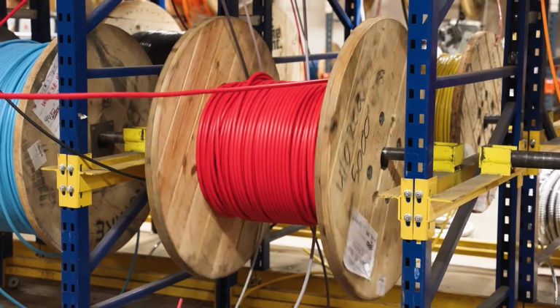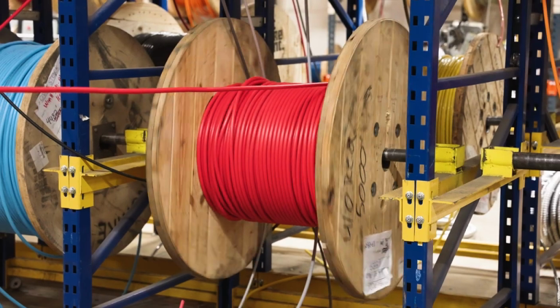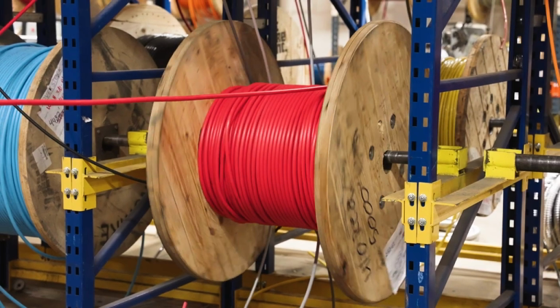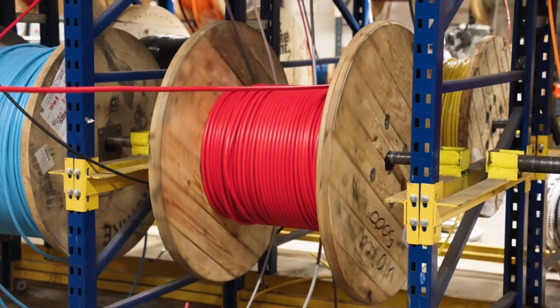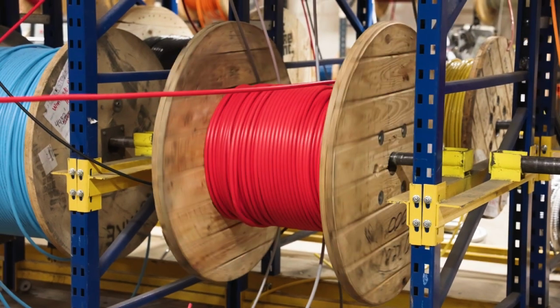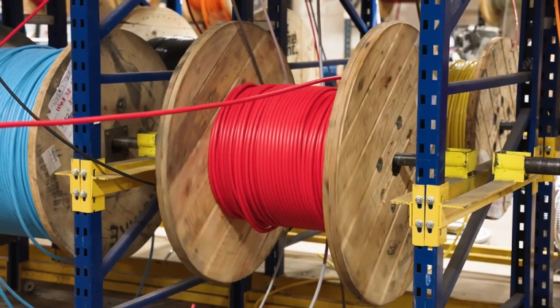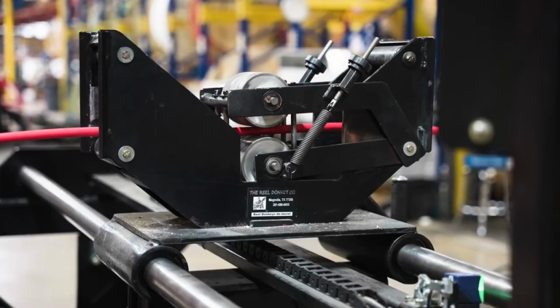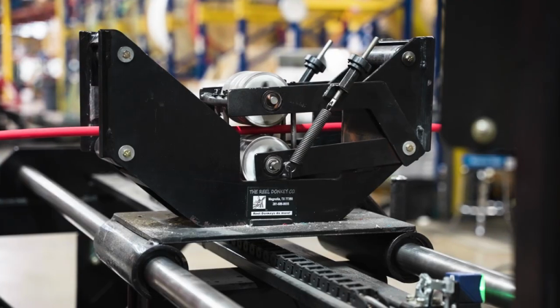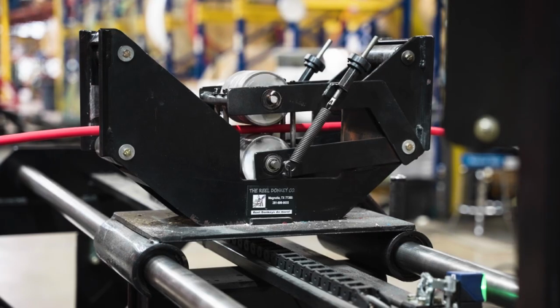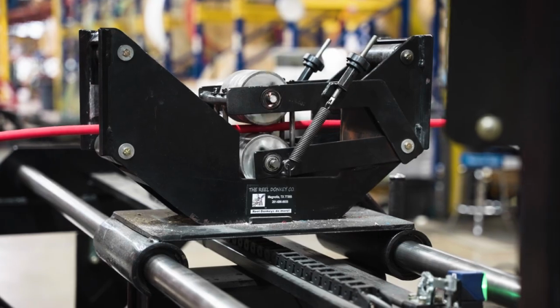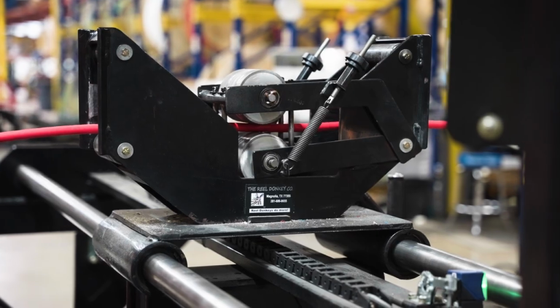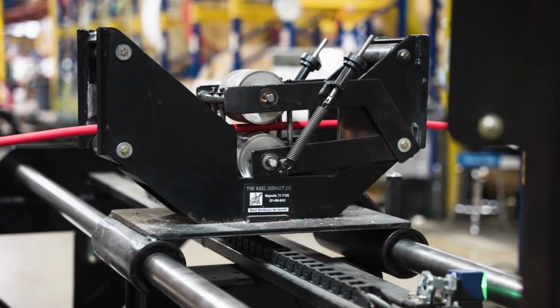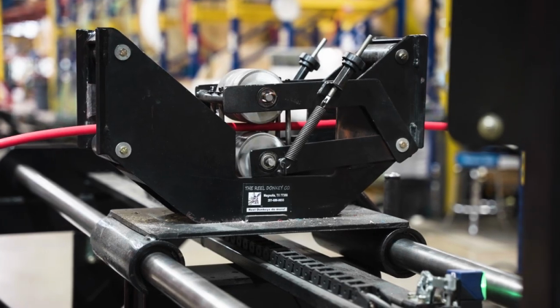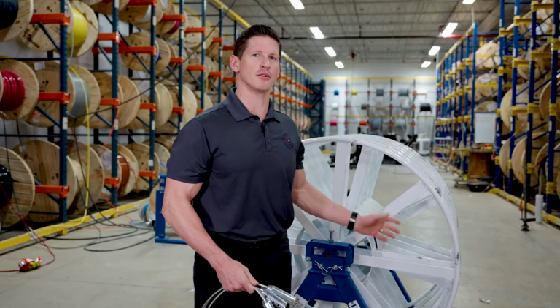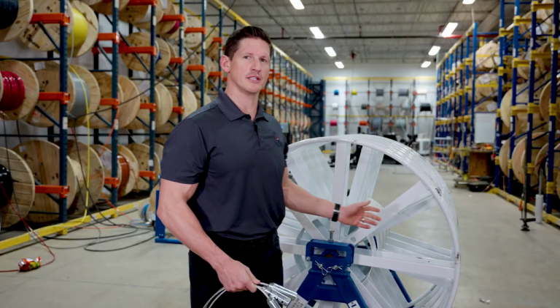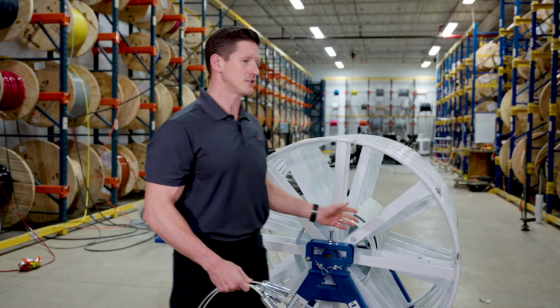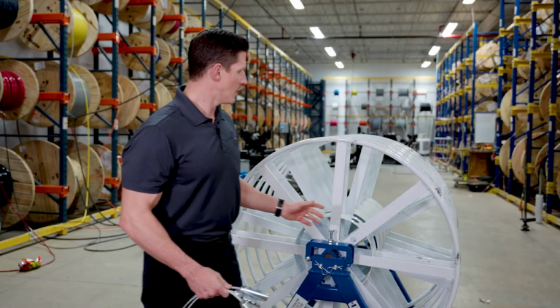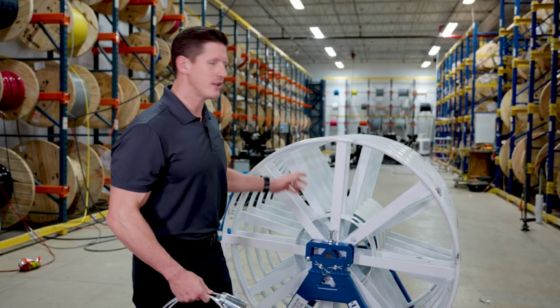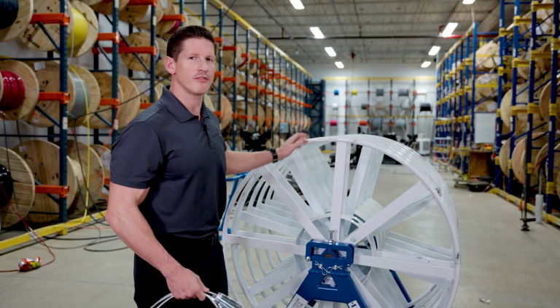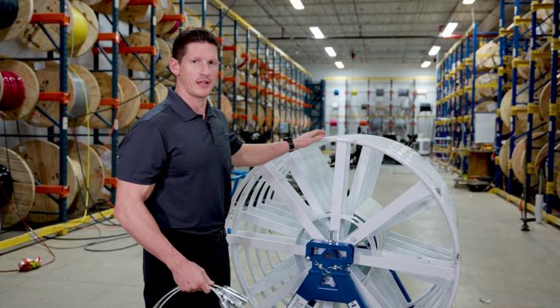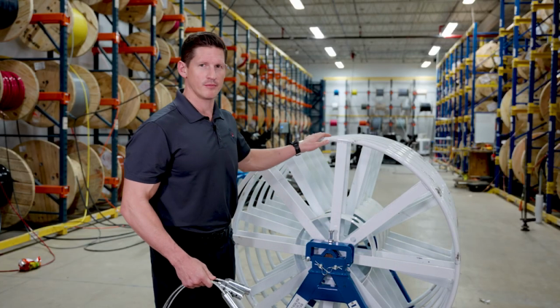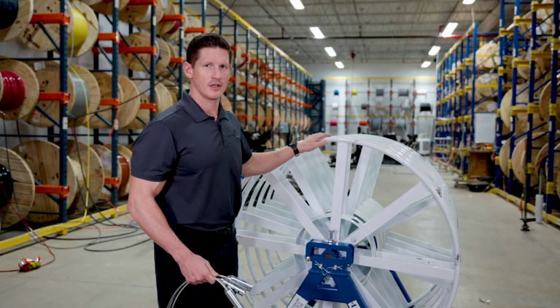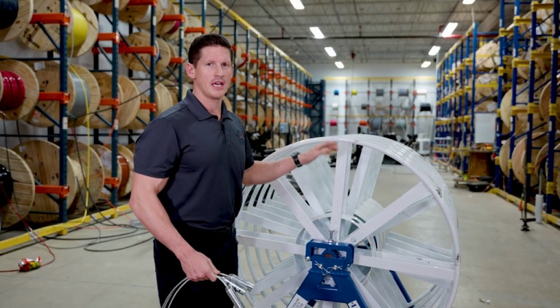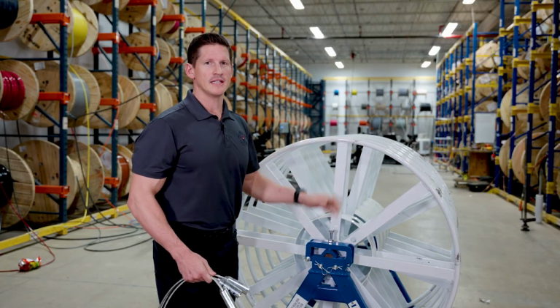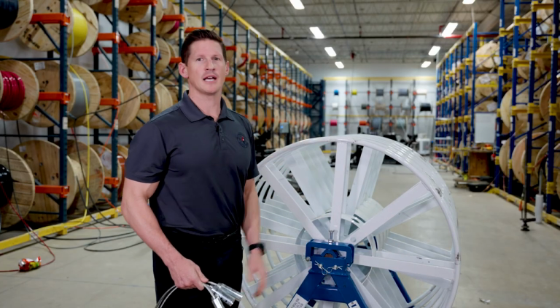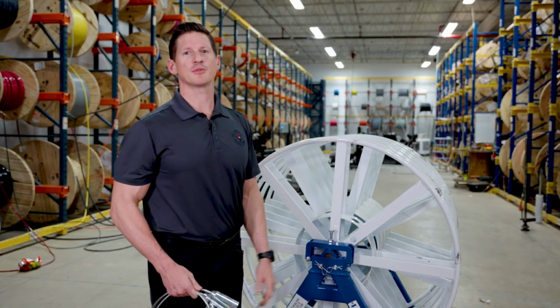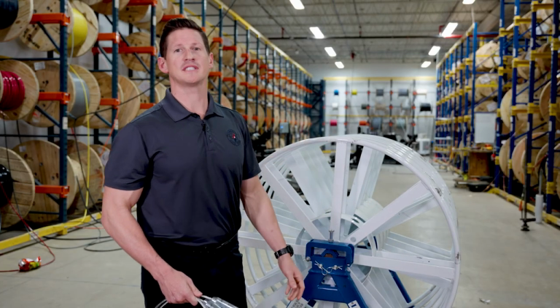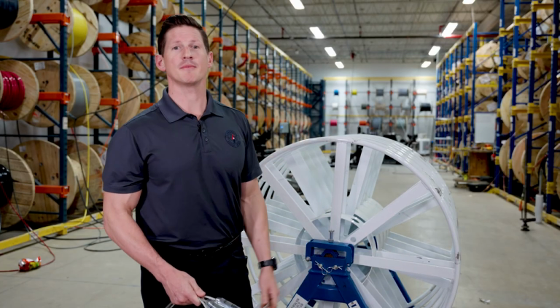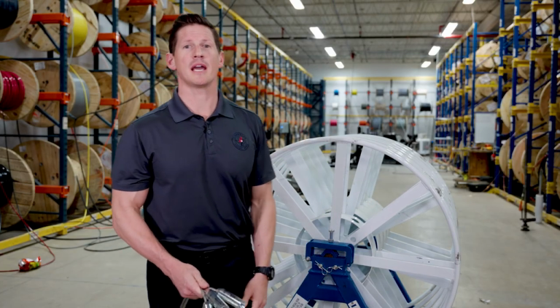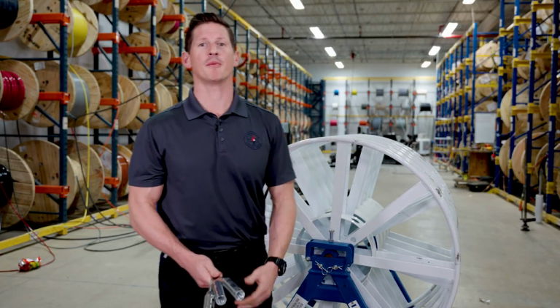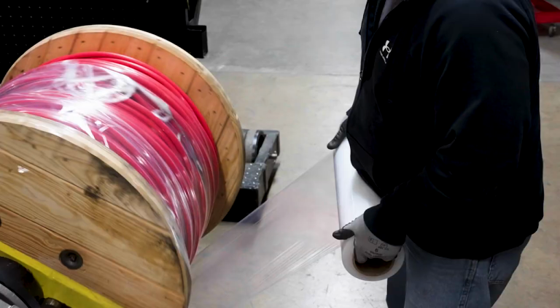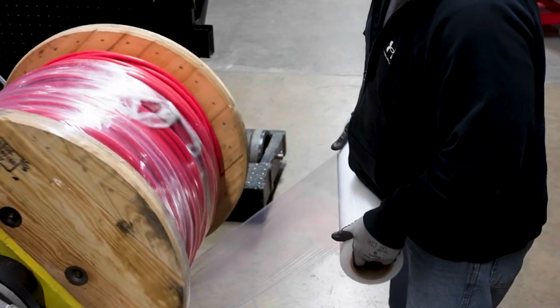Part of our wiring services, we offer metal sectional reels with A-frame. This helps with setup time and portability.